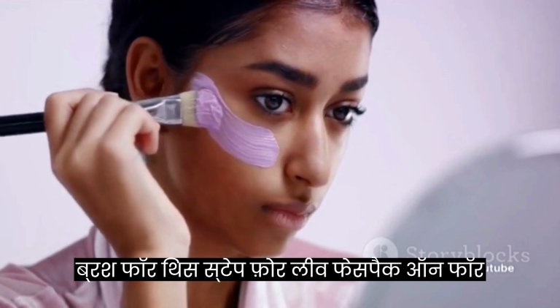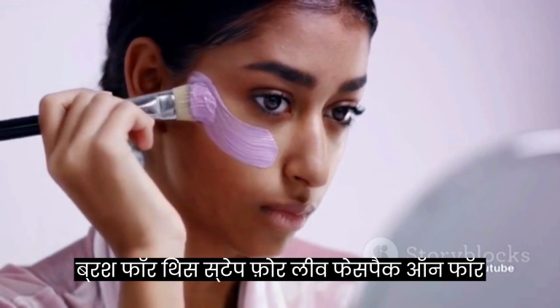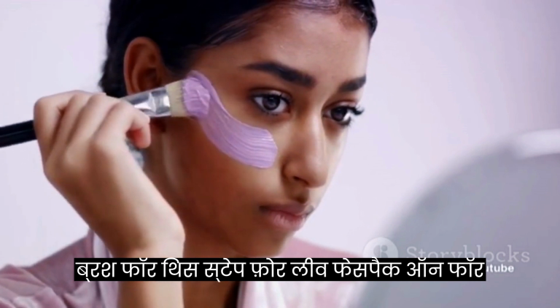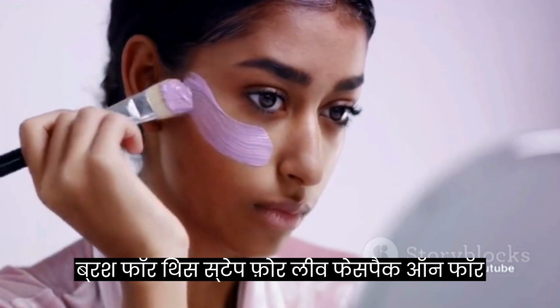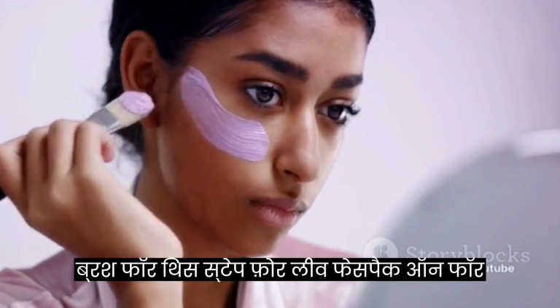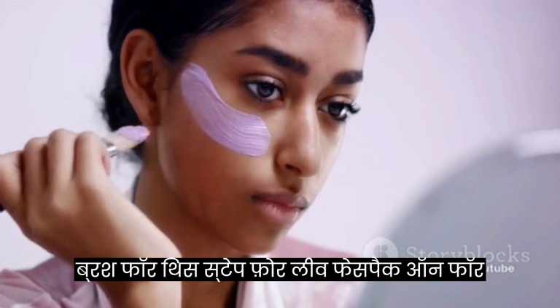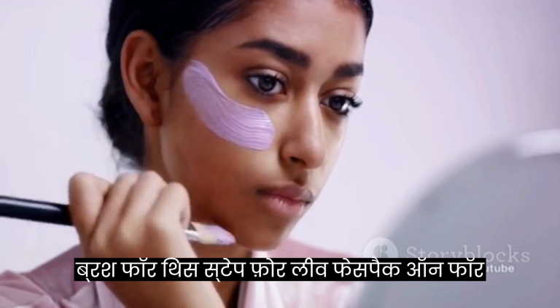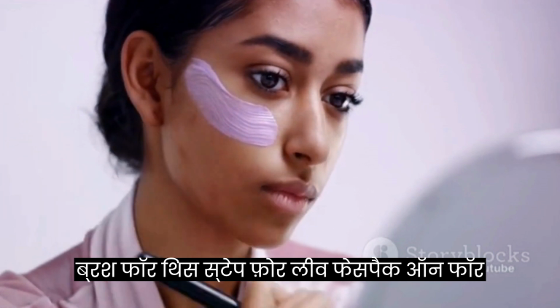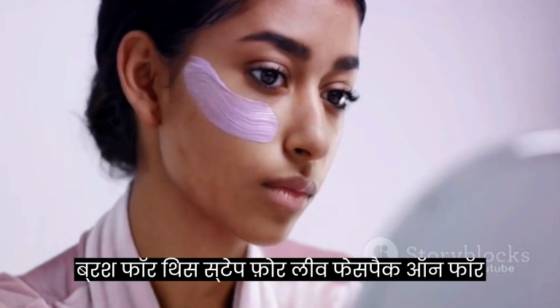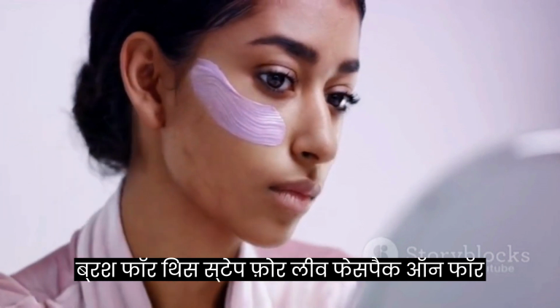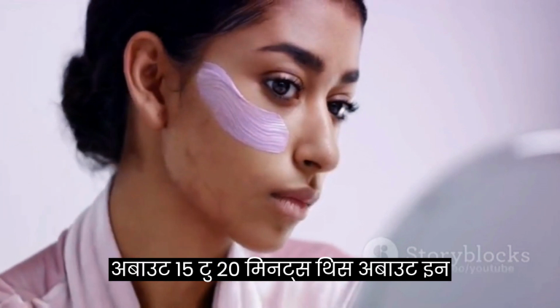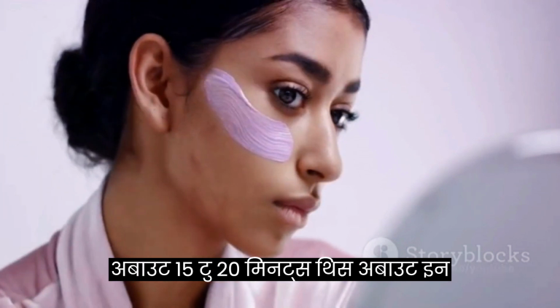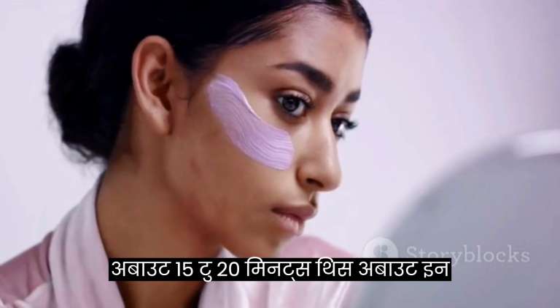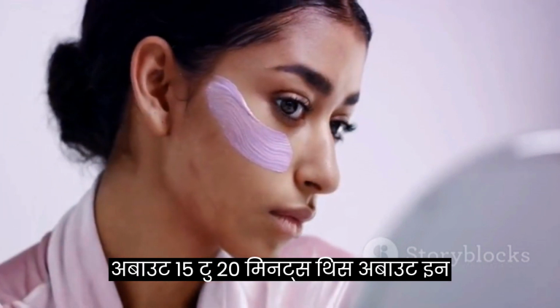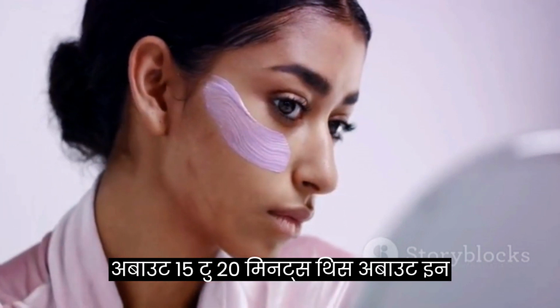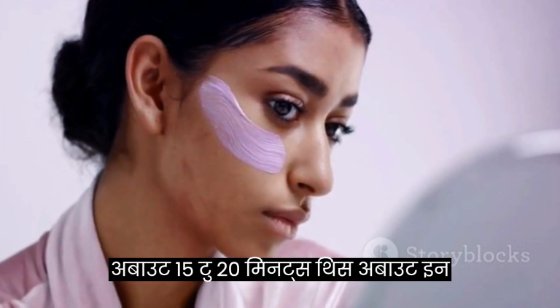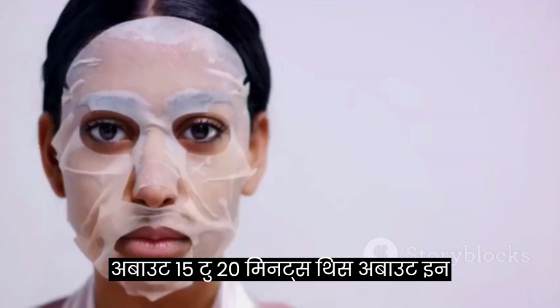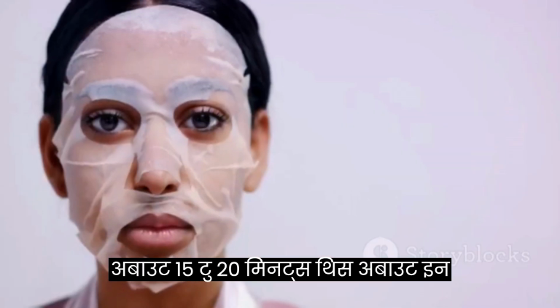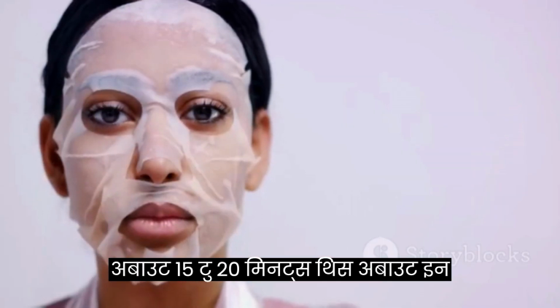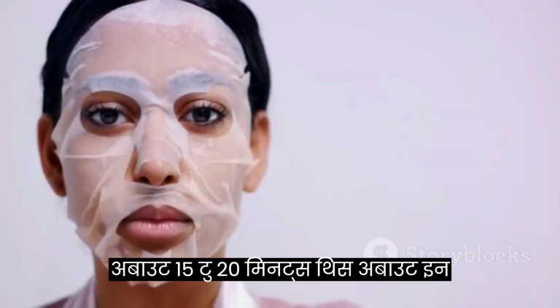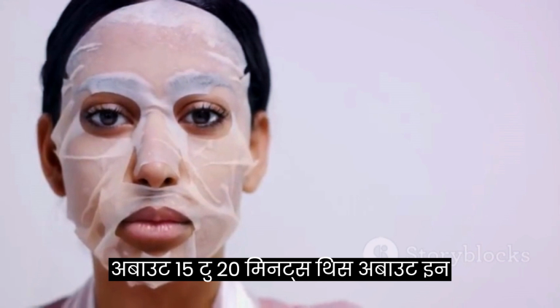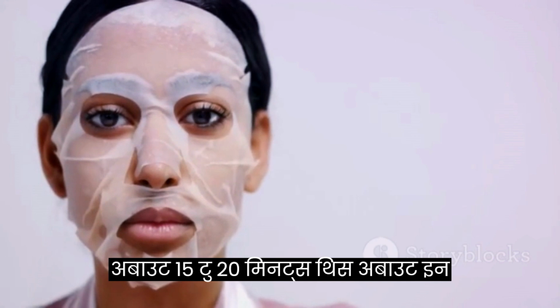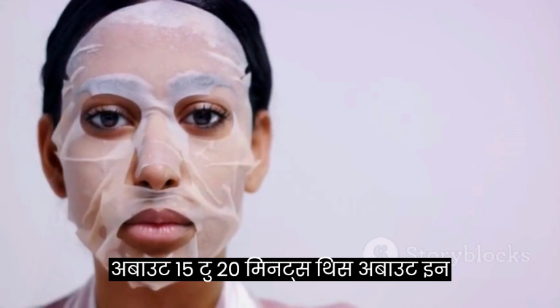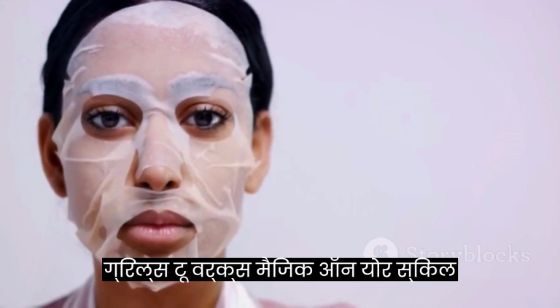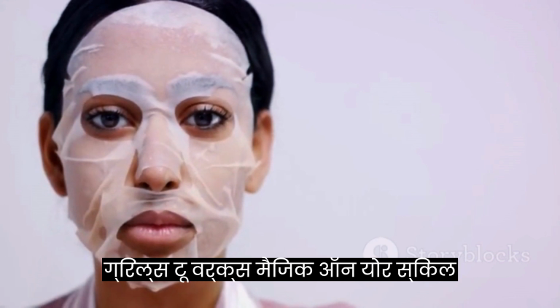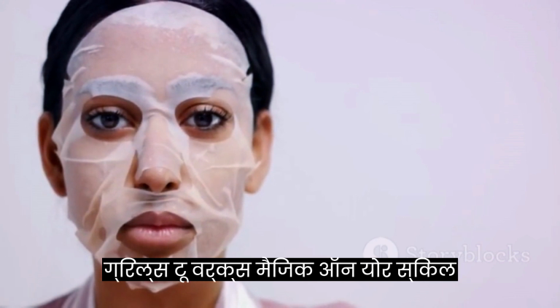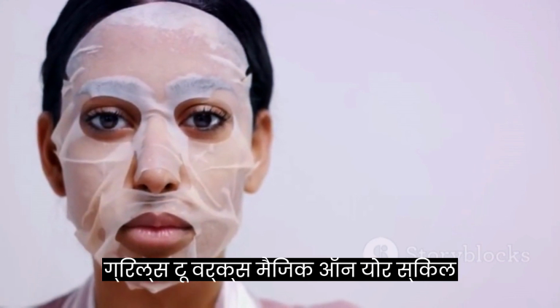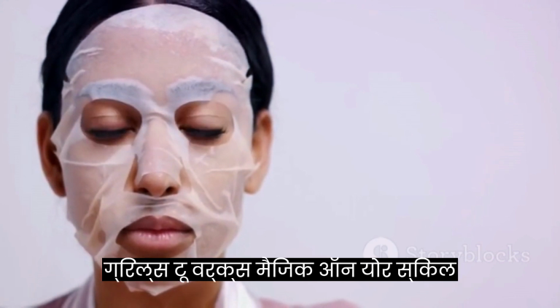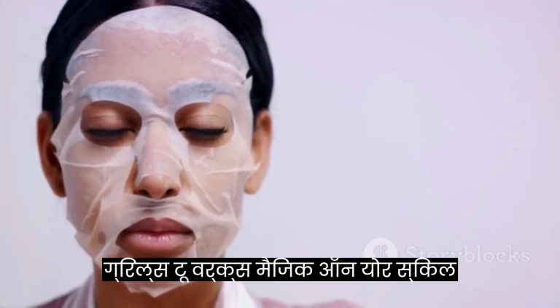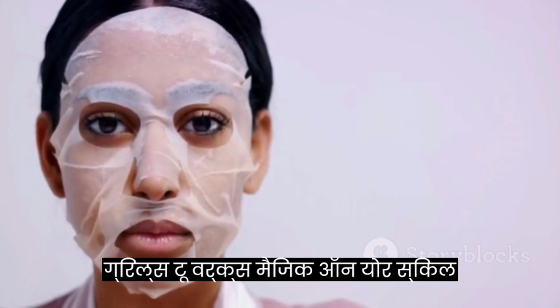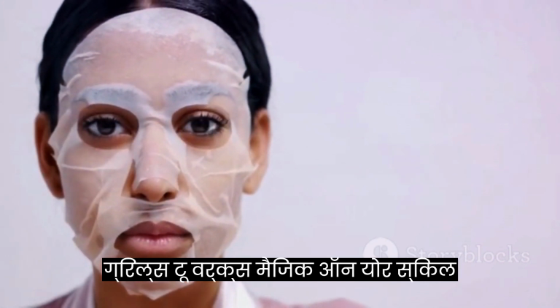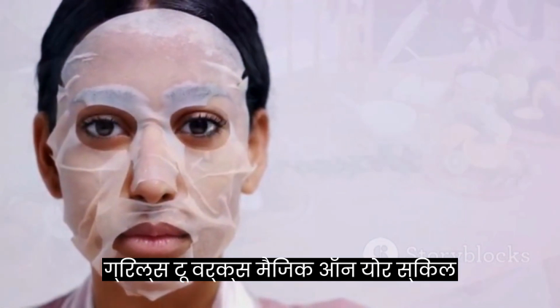Step 4: leave the face pack on for about 15 to 20 minutes. This allows the ingredients to work their magic on your skin.